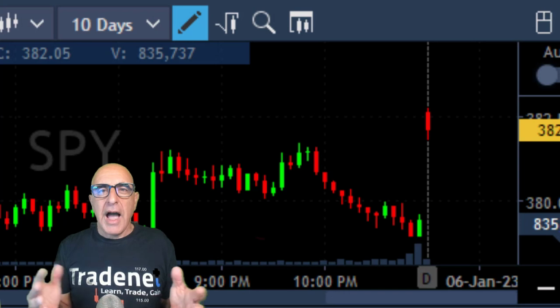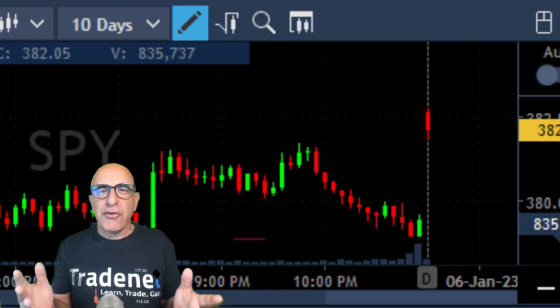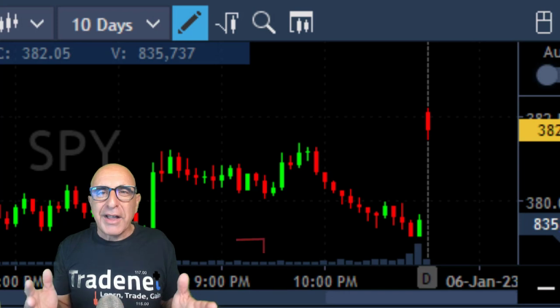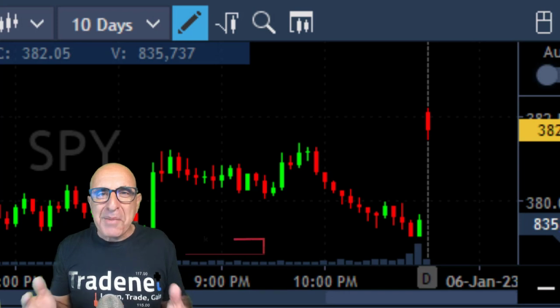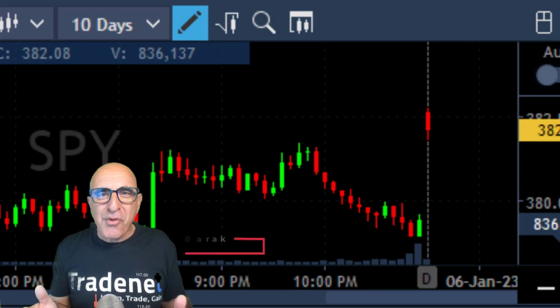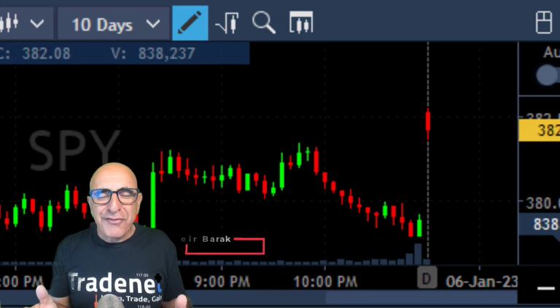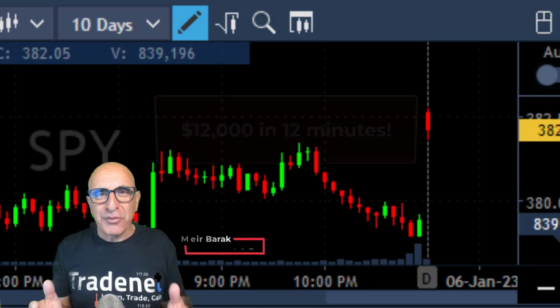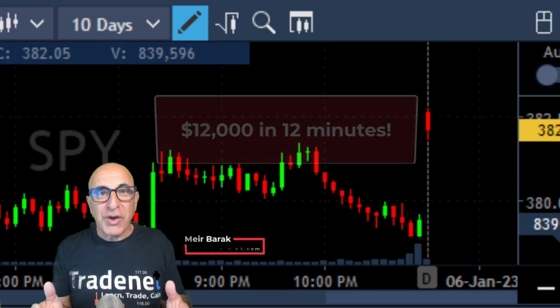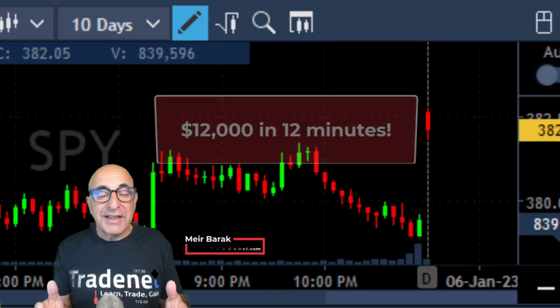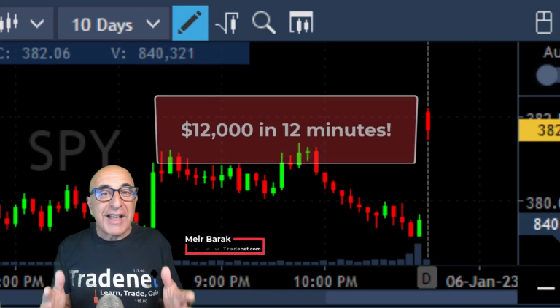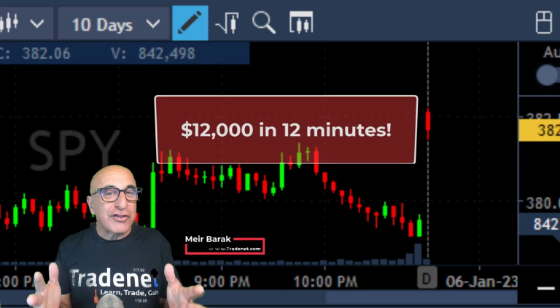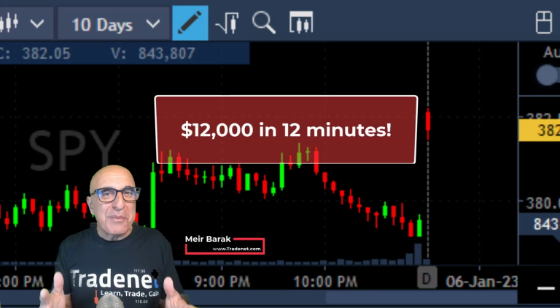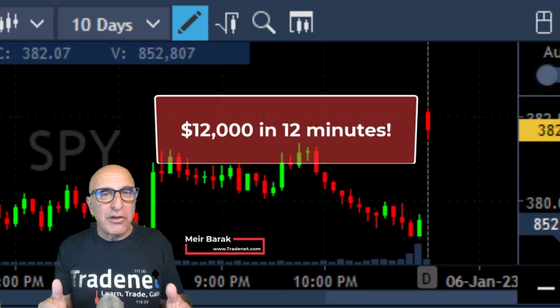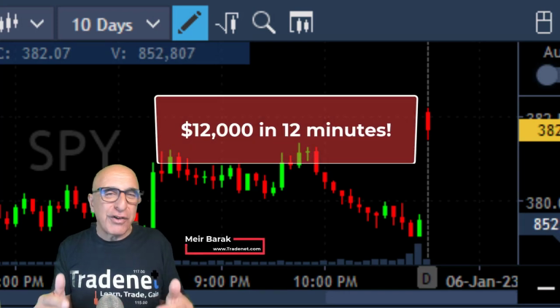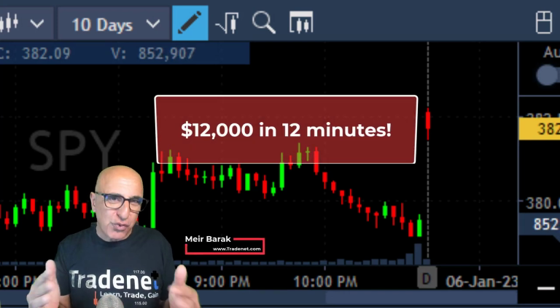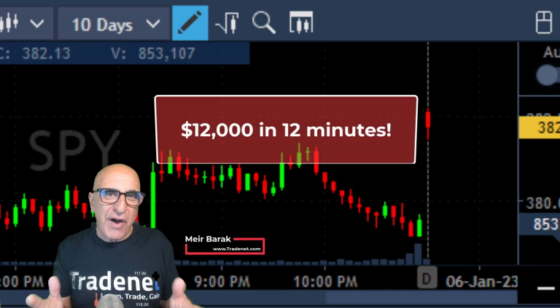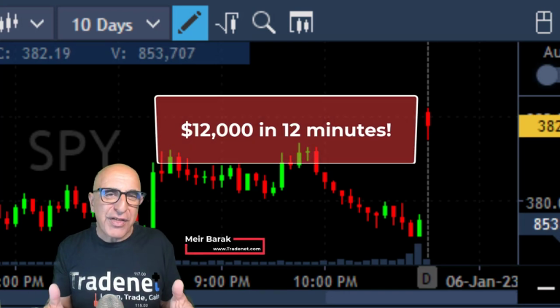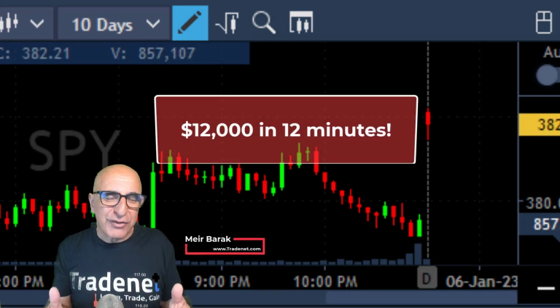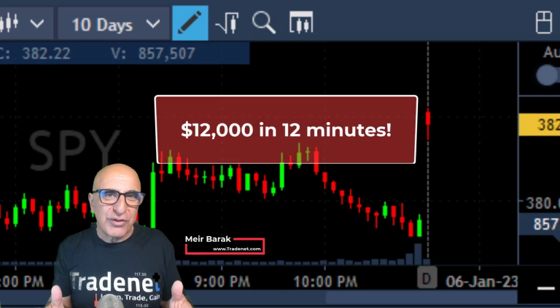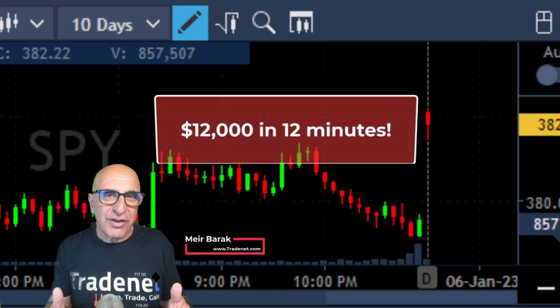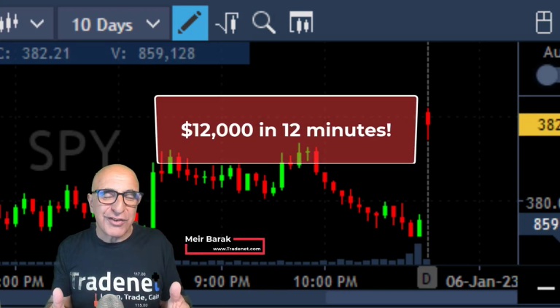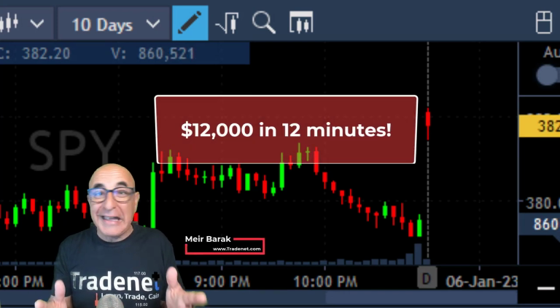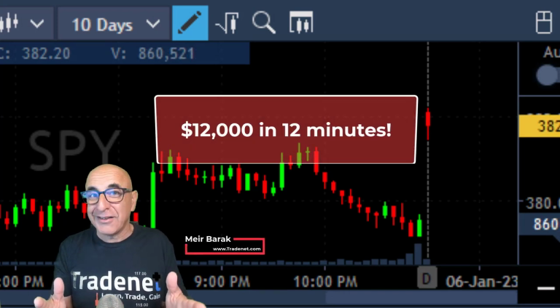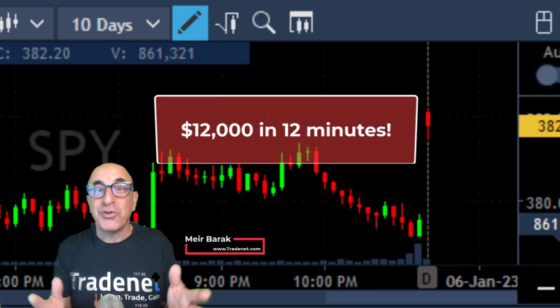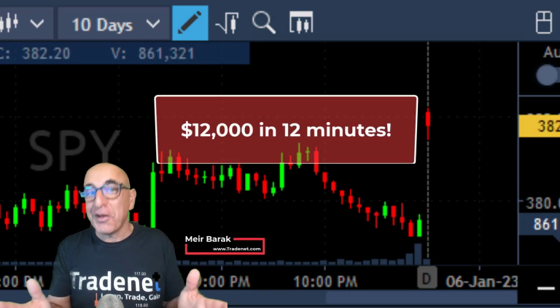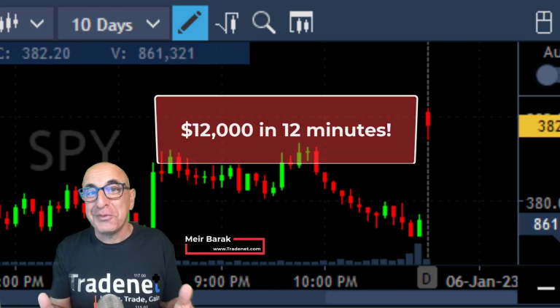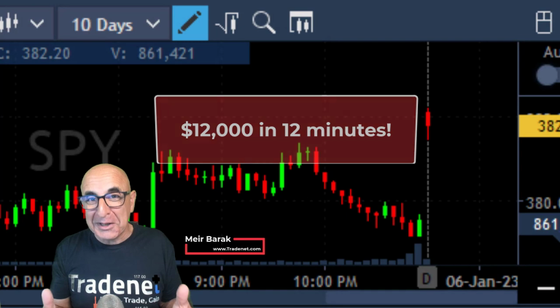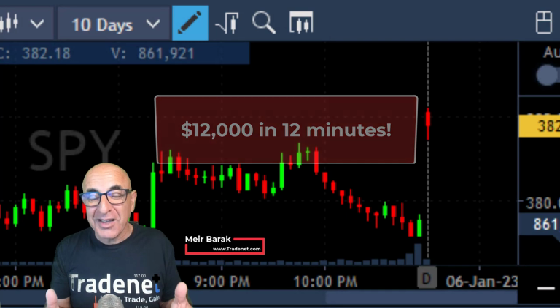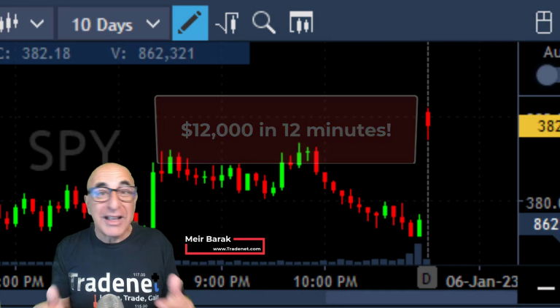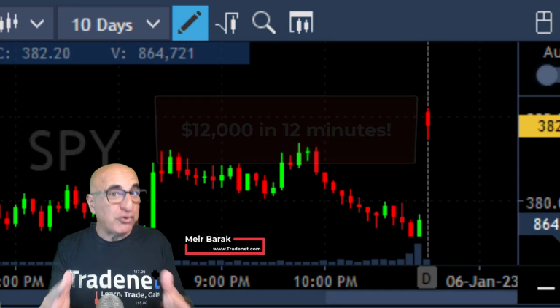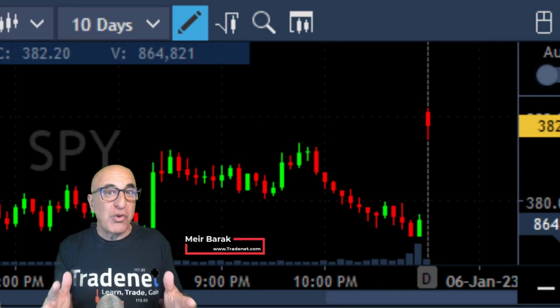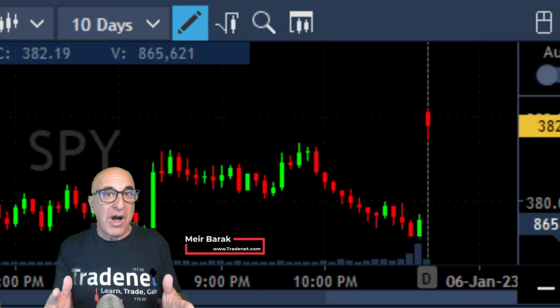Hi everyone, I'm Yair Barak from TradeNet. I just made over $12,000 in 12 minutes. Let me show you how.